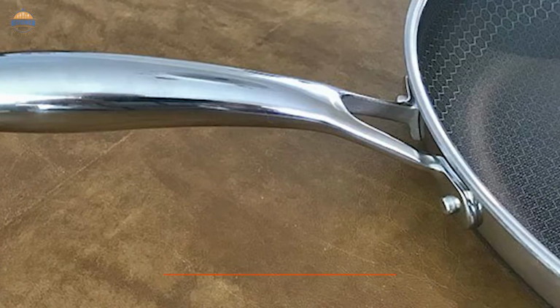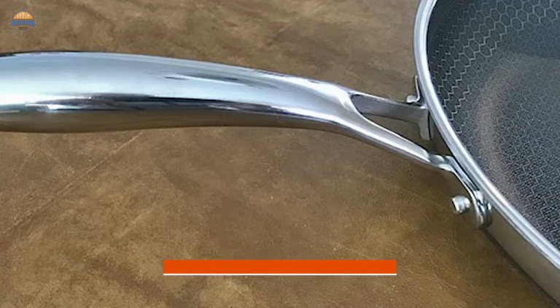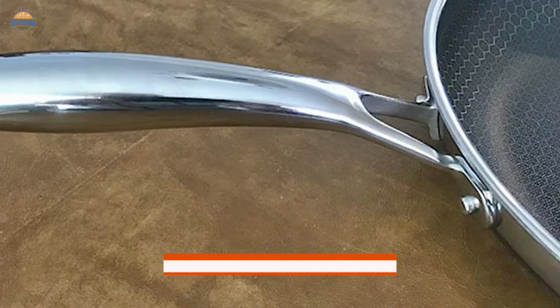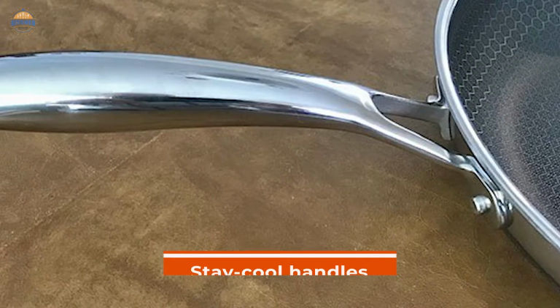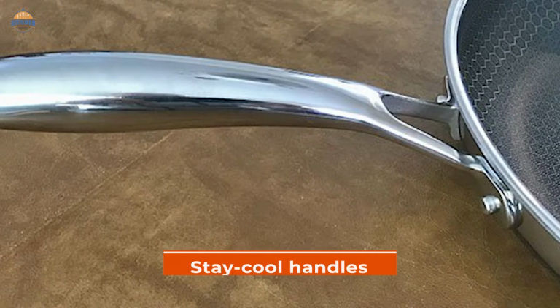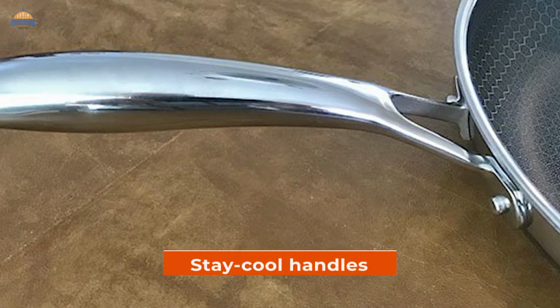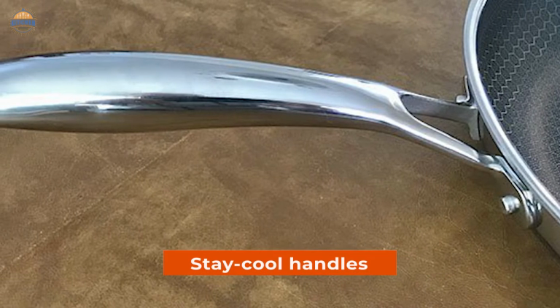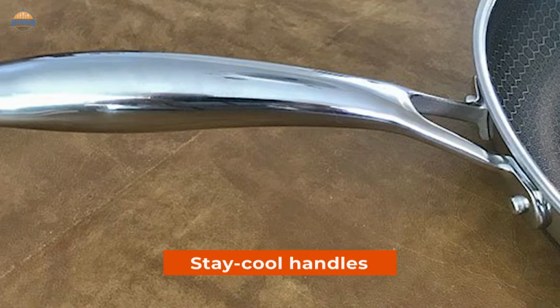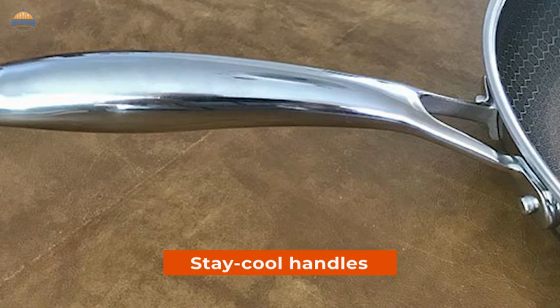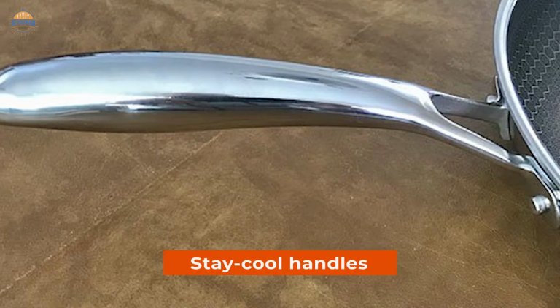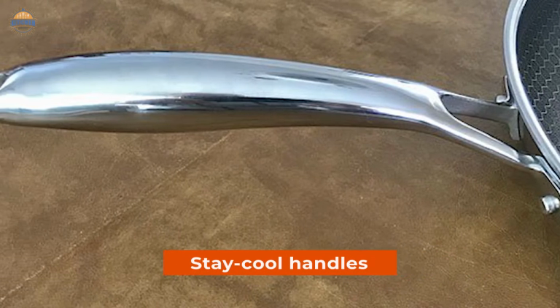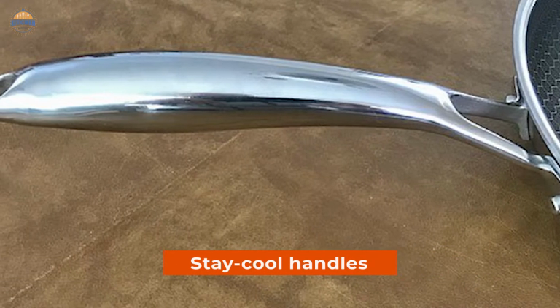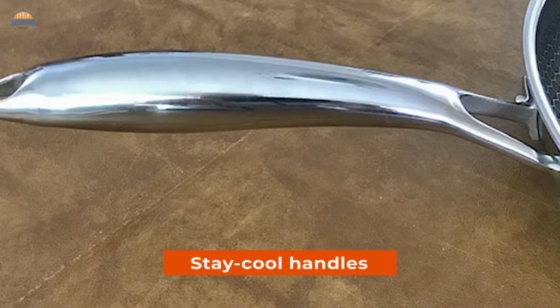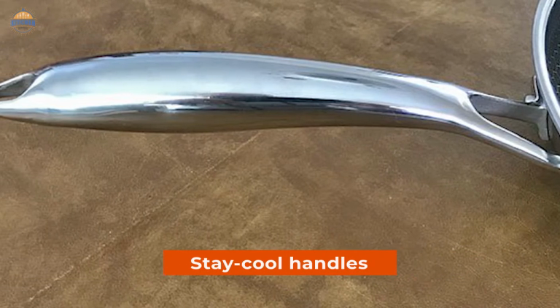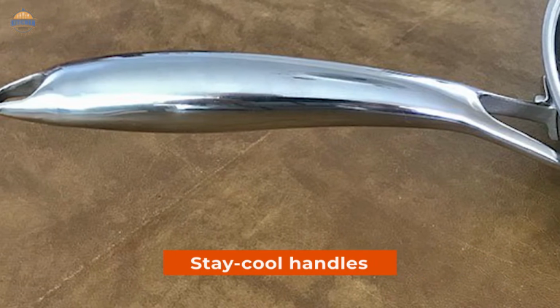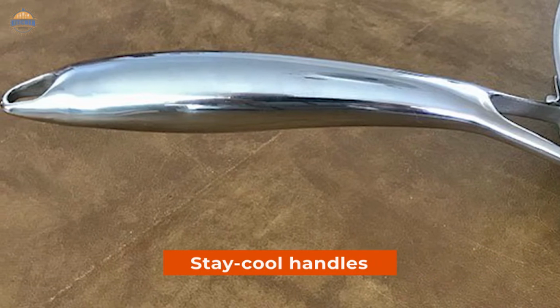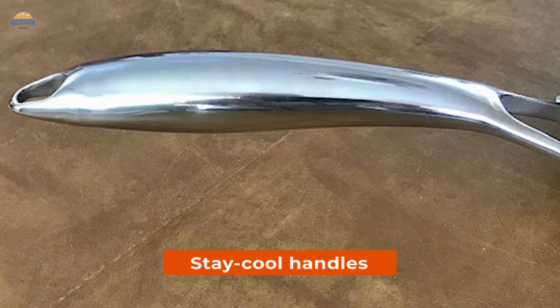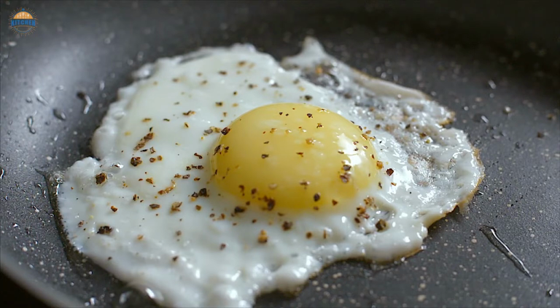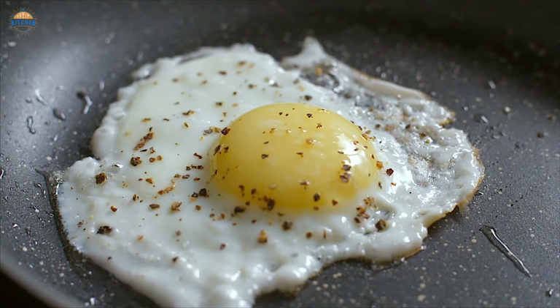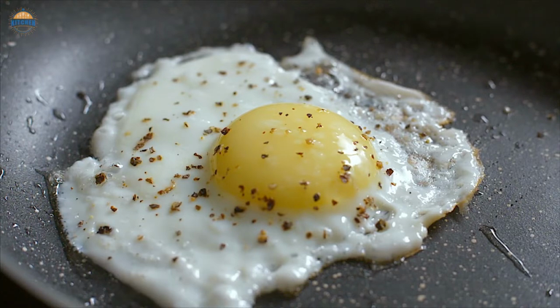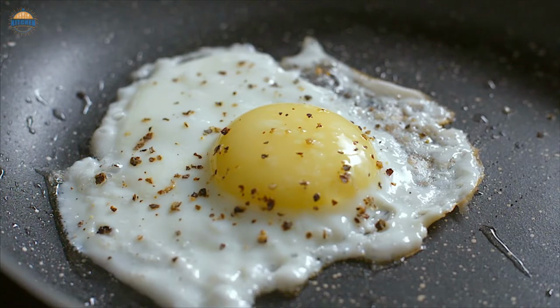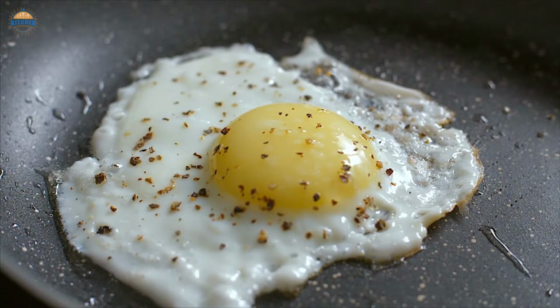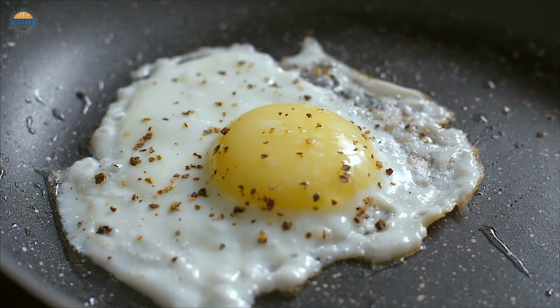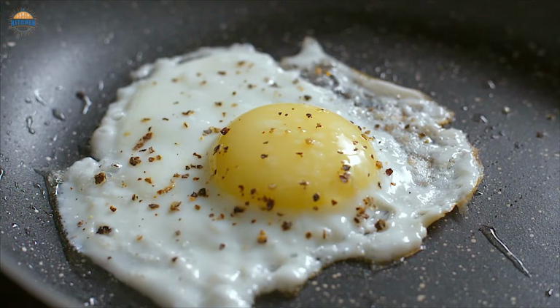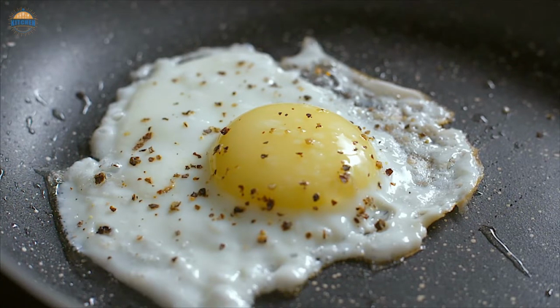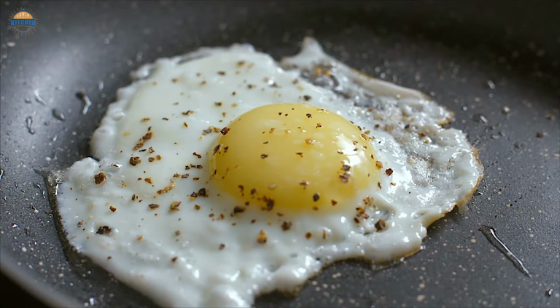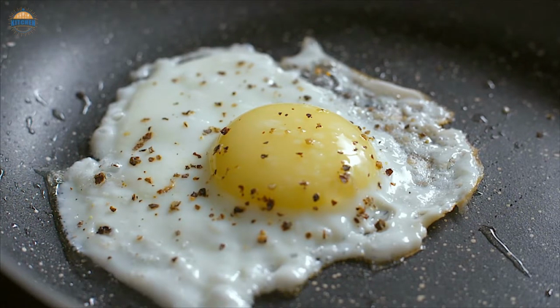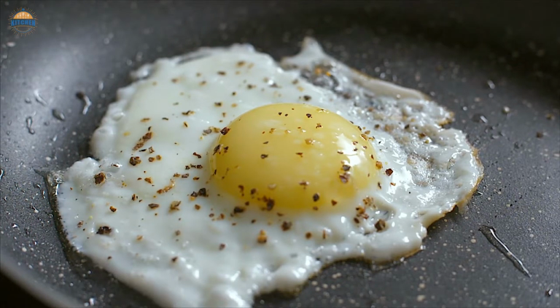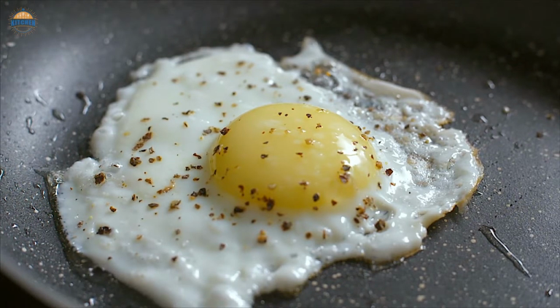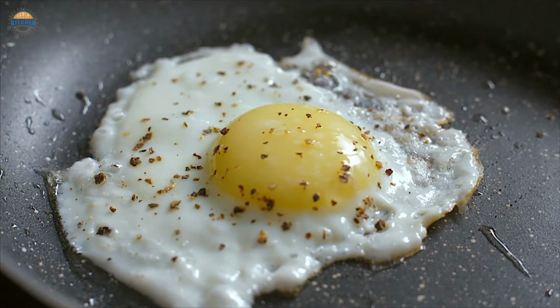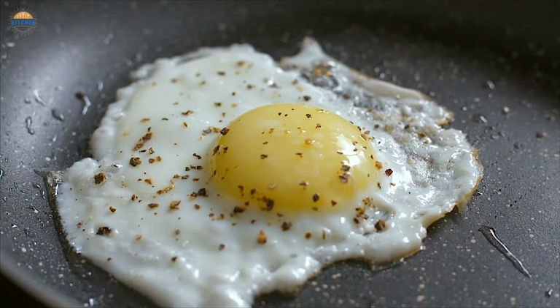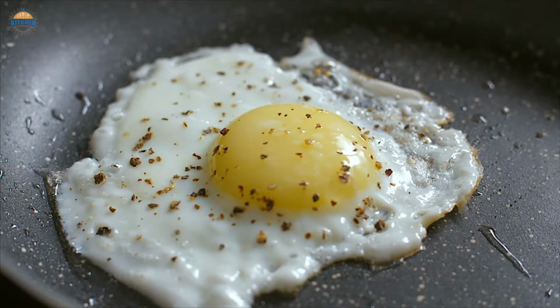Finally, its stay-cool handles make gripping and lifting much easier, especially during those hot summer days when frying up some eggs.